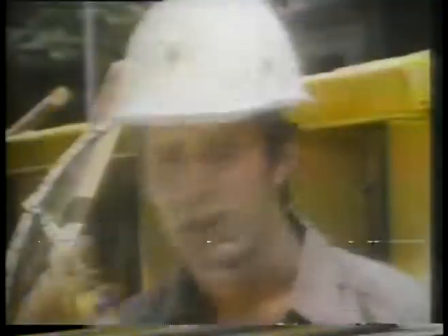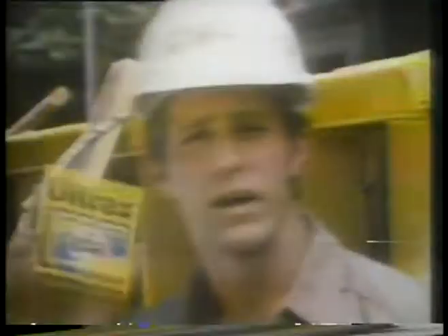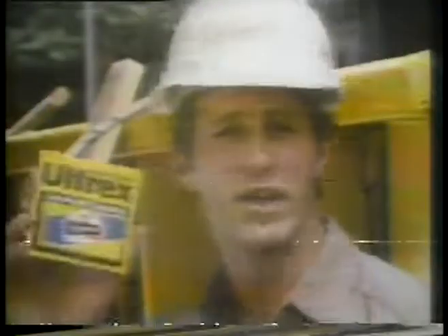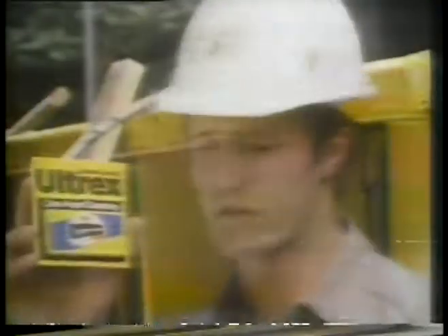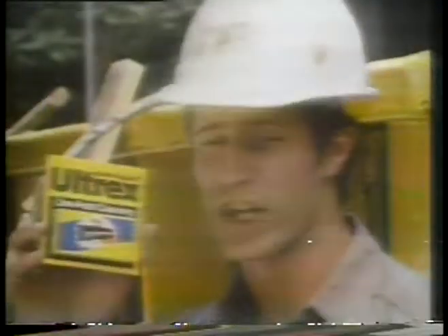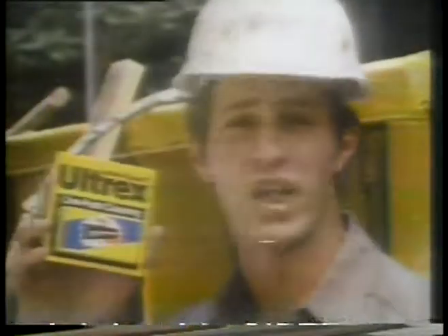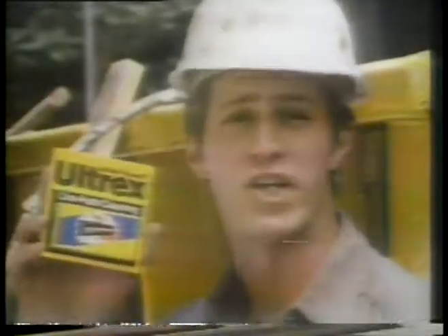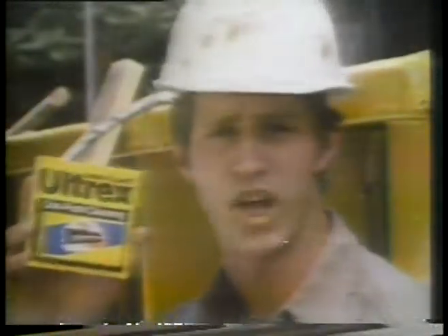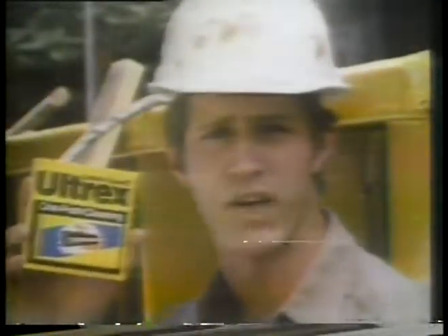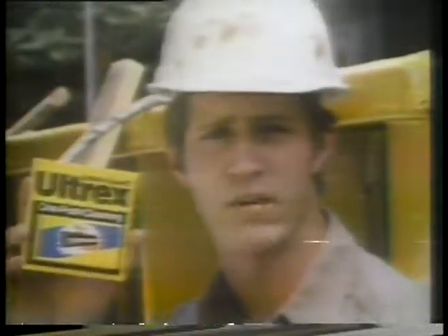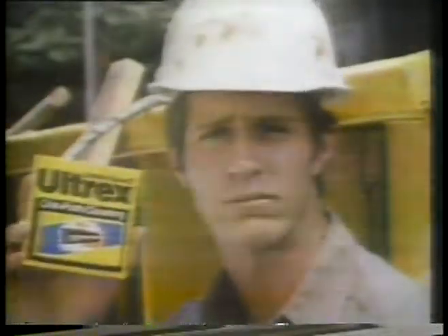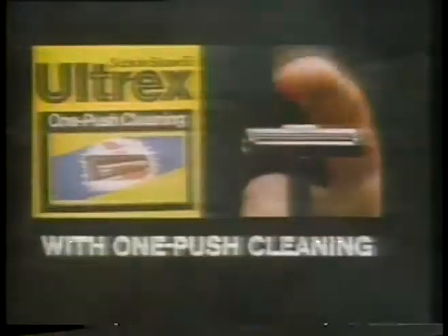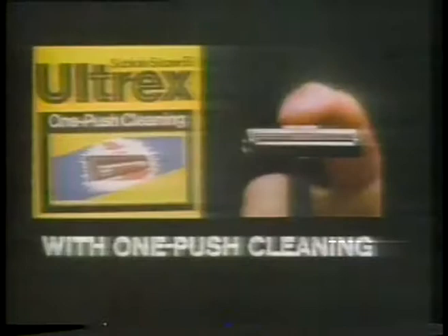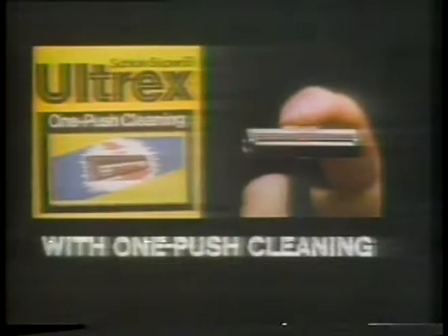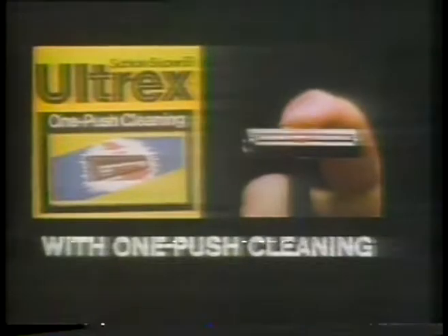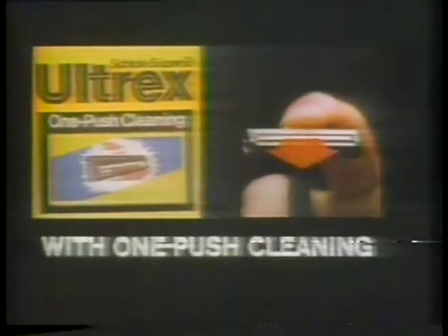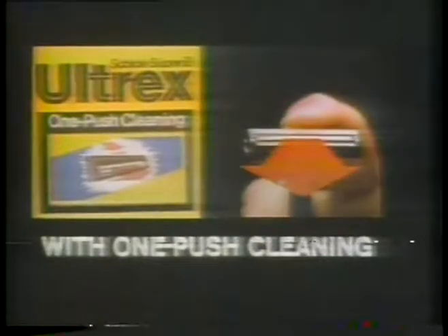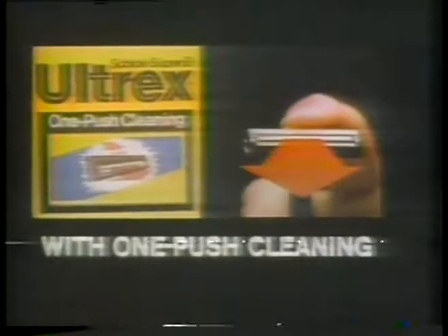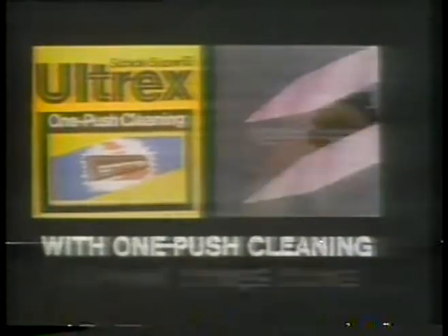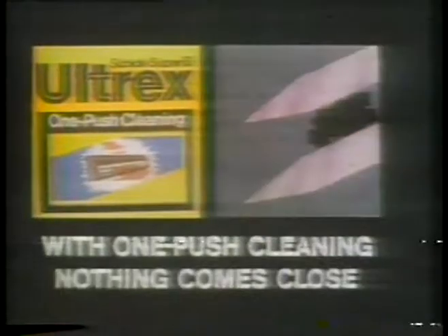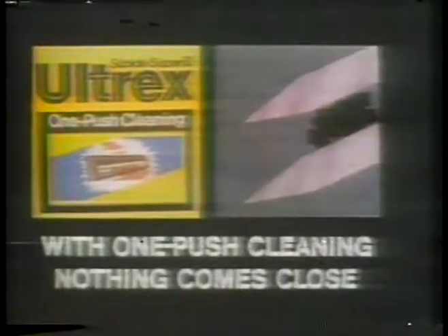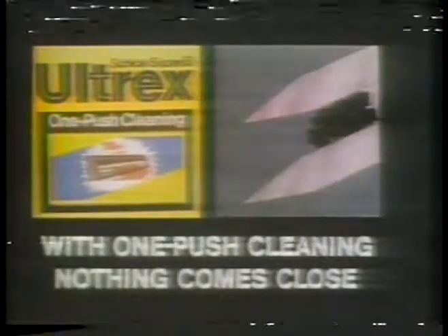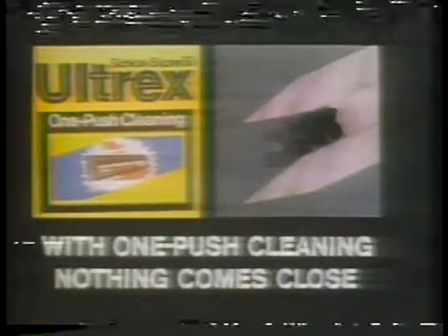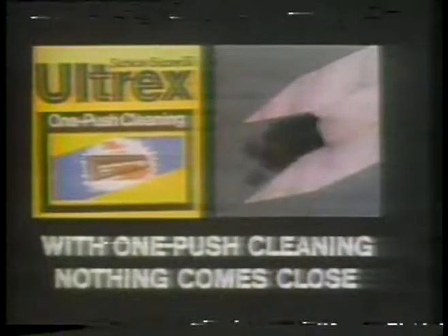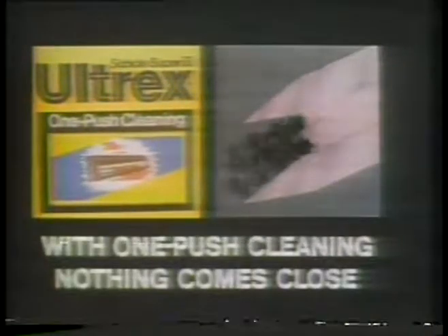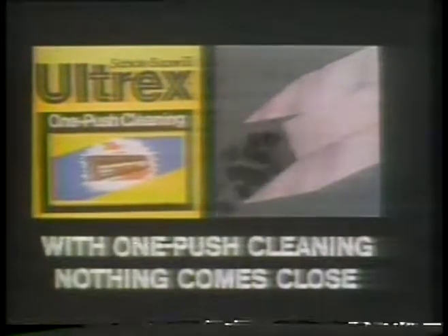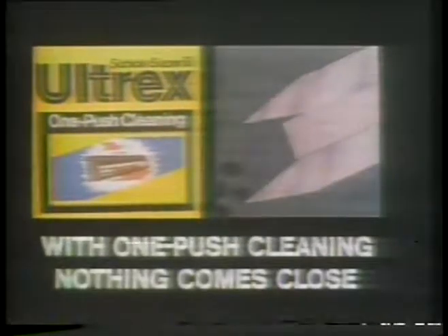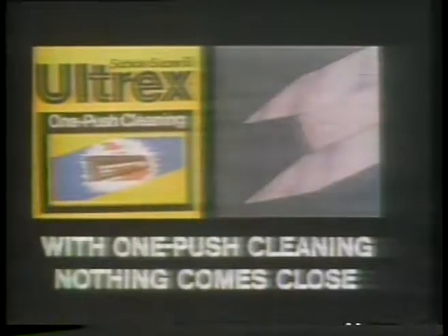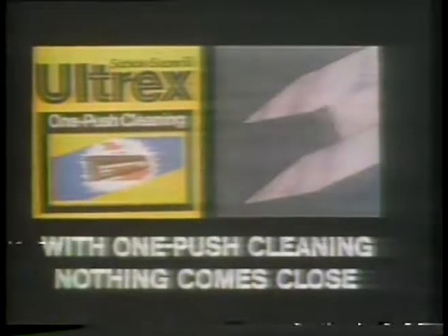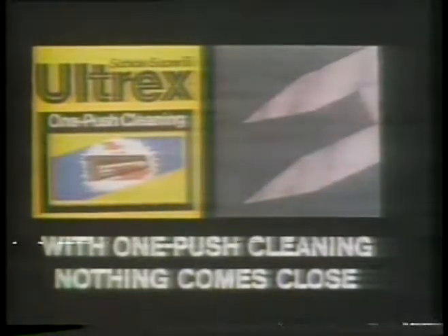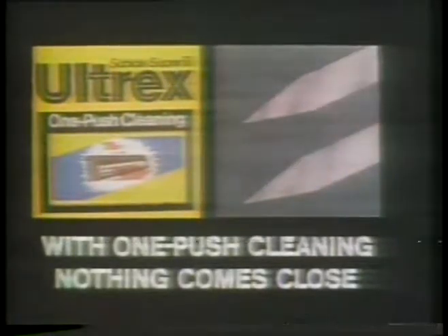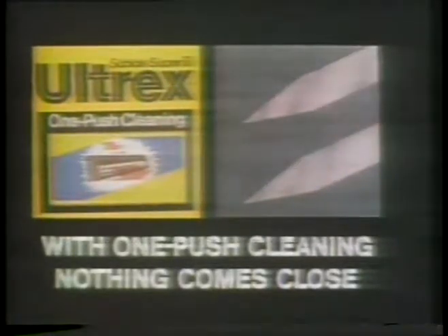Now this is really clean shaving. With one push cleaning, nothing comes close to Schick's Super 2 Ultrex.